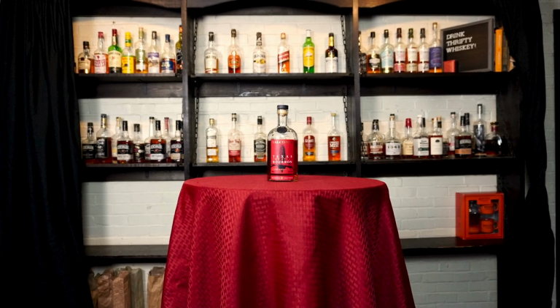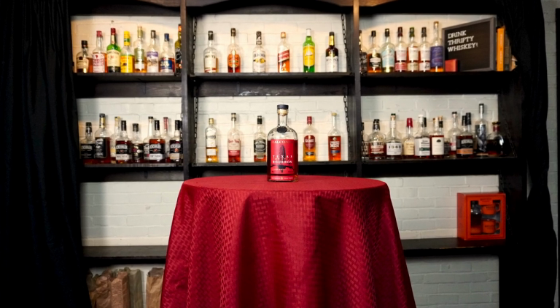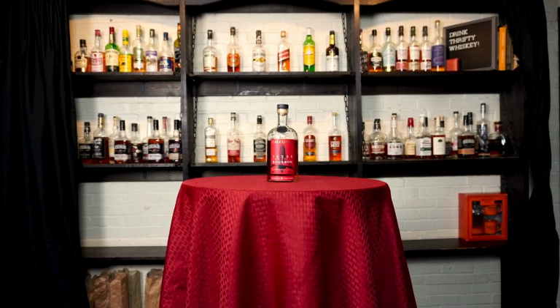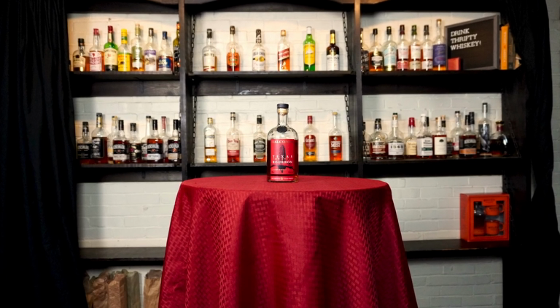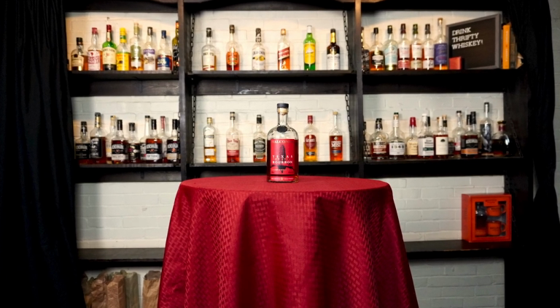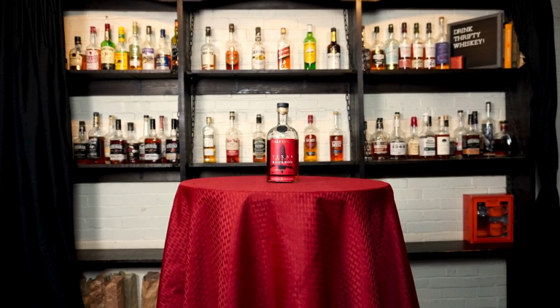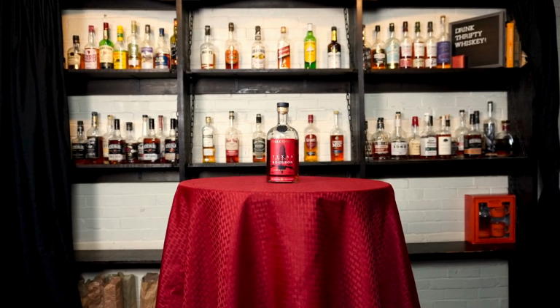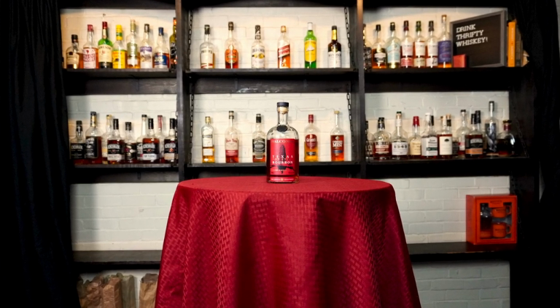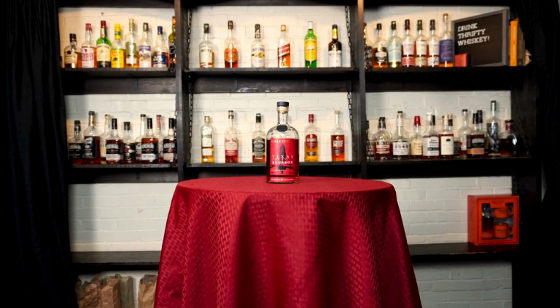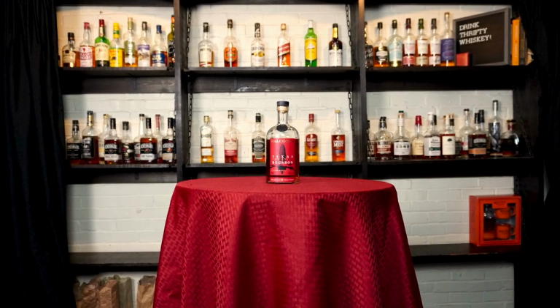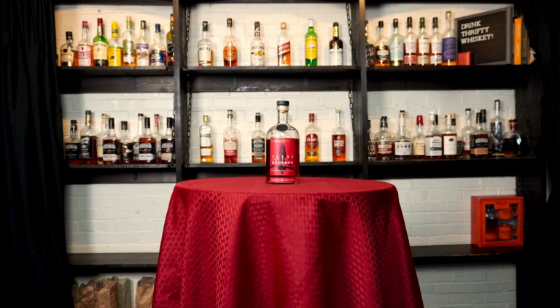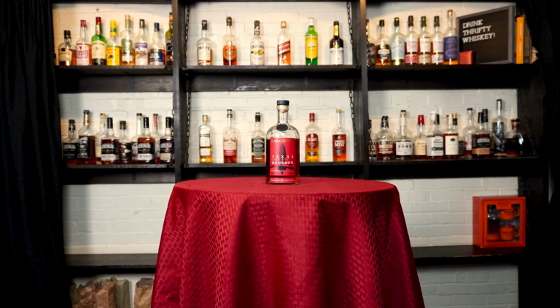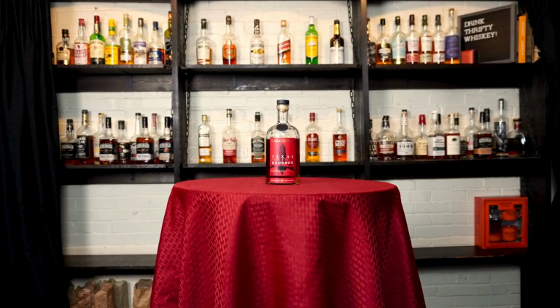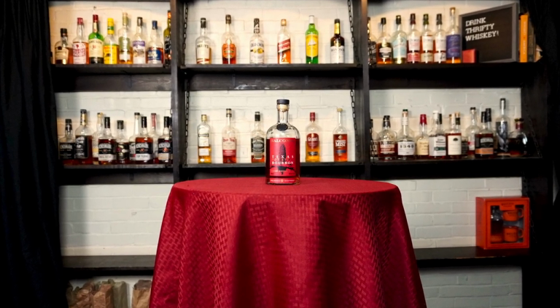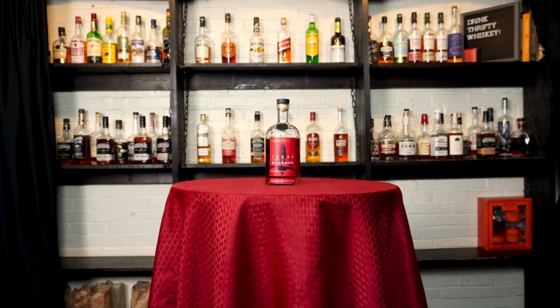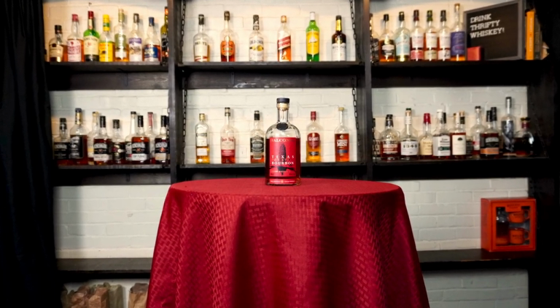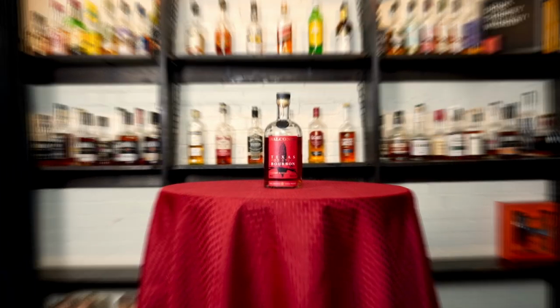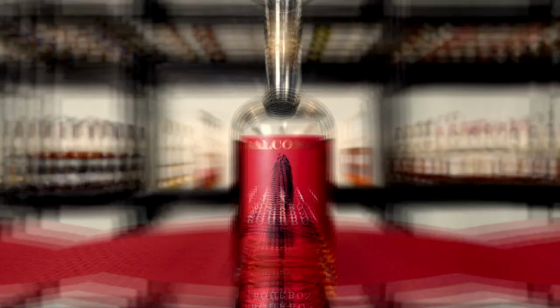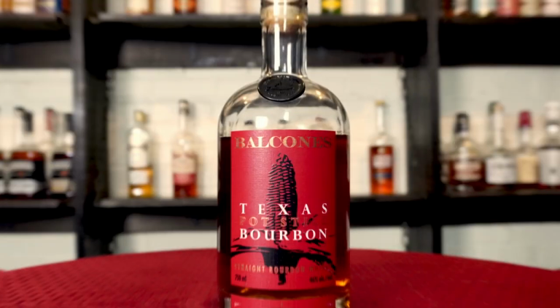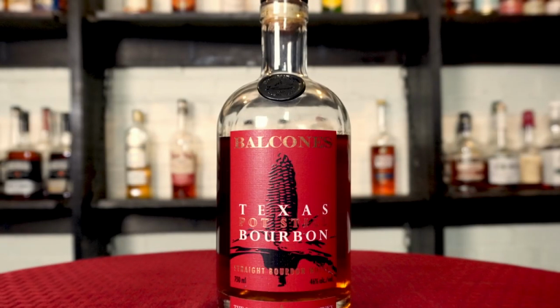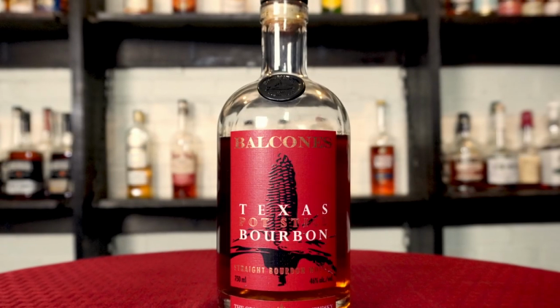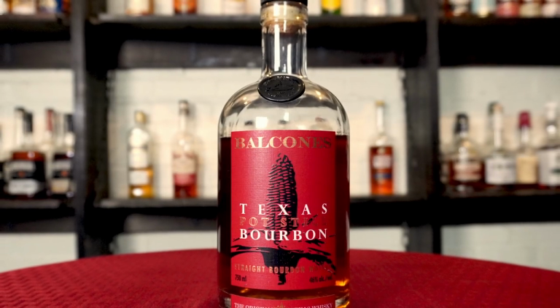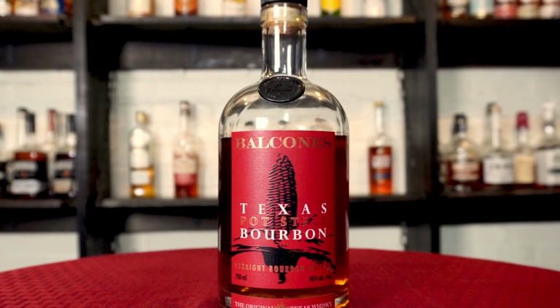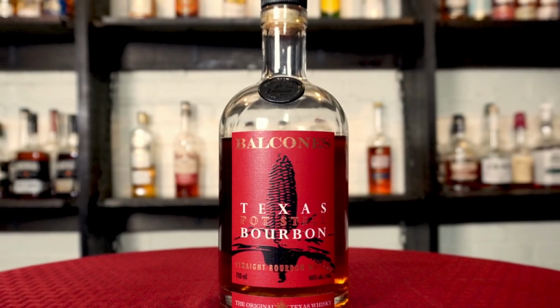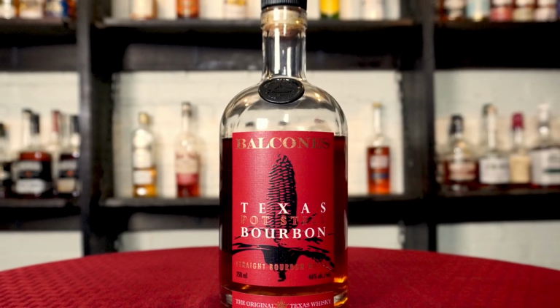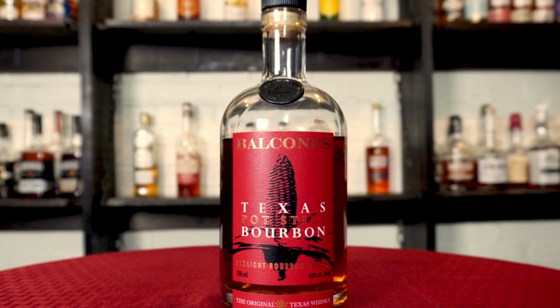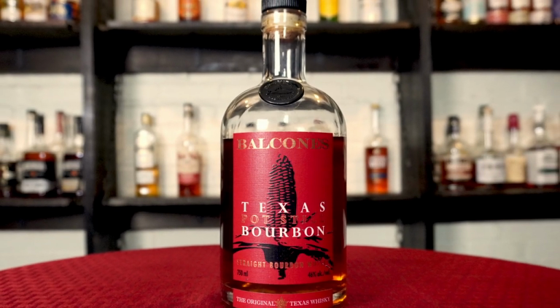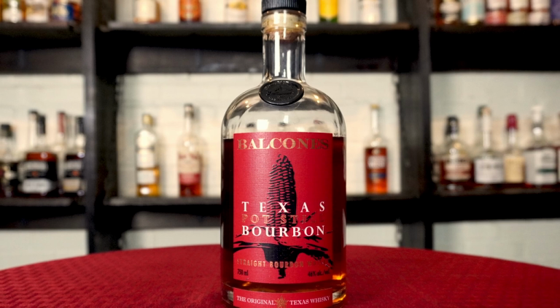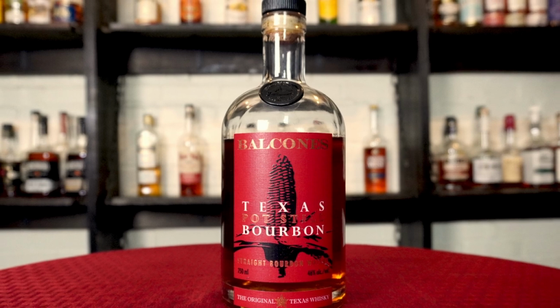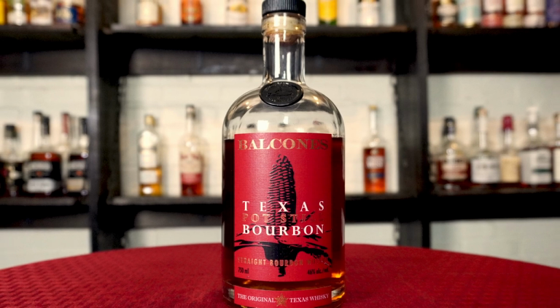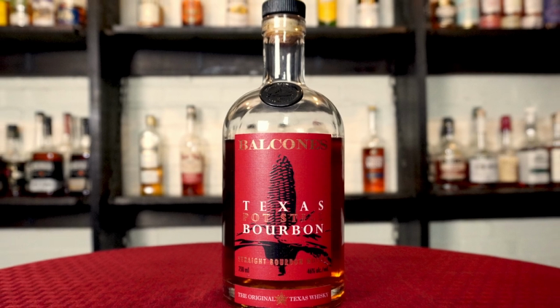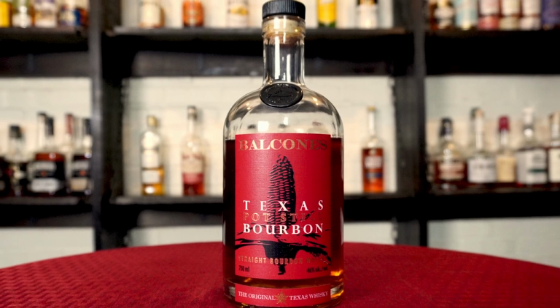Today on Thrifty Whiskey, the guys will be reviewing Balcones Texas Pot Still Bourbon.